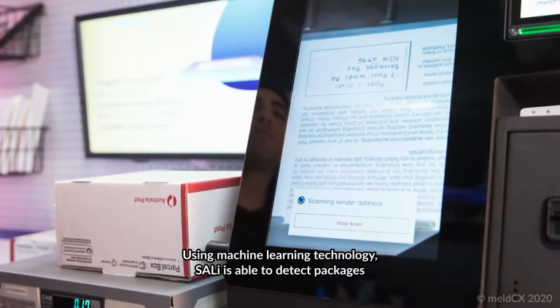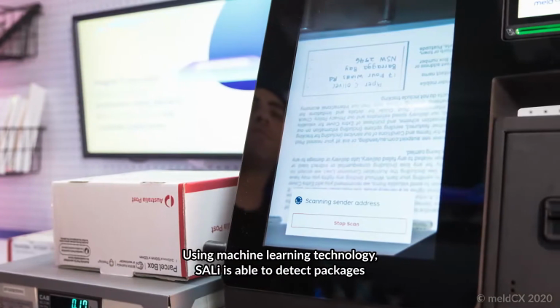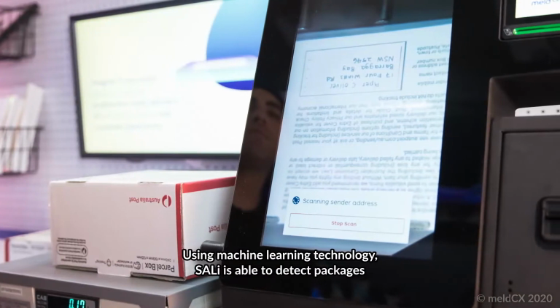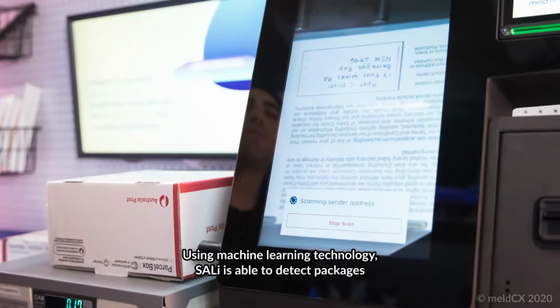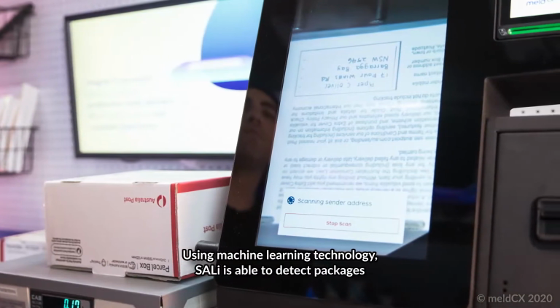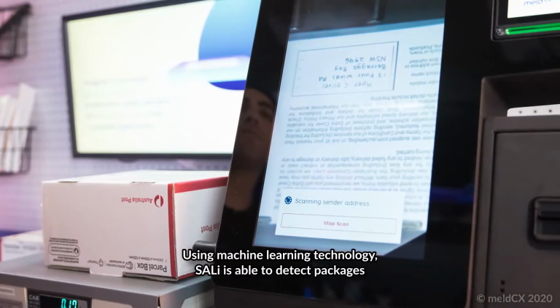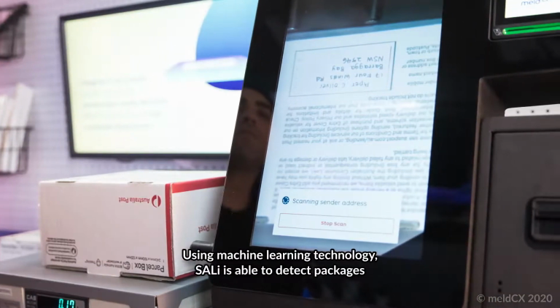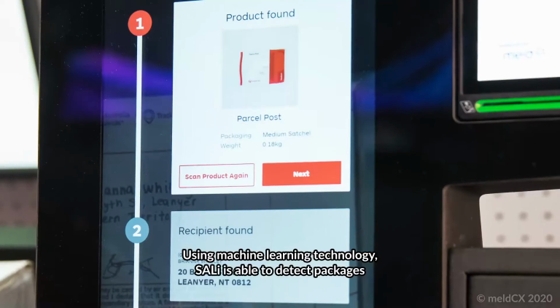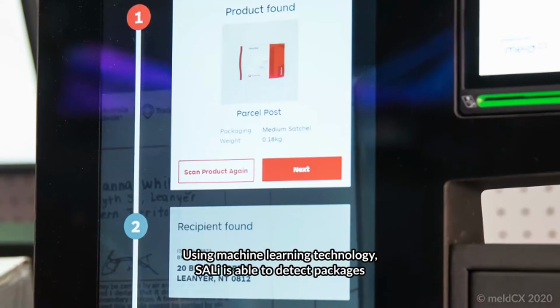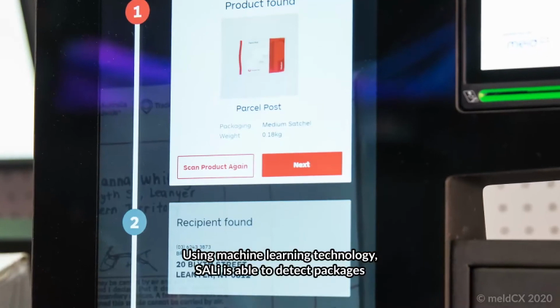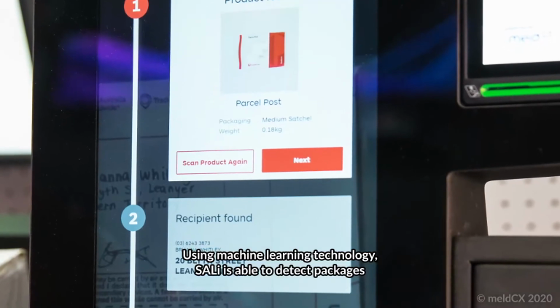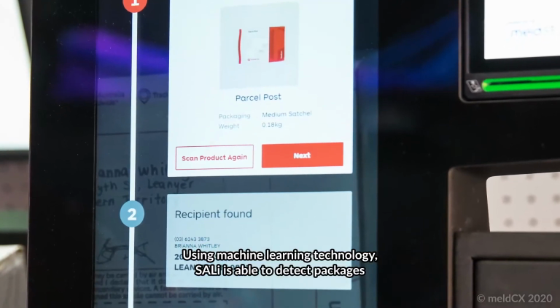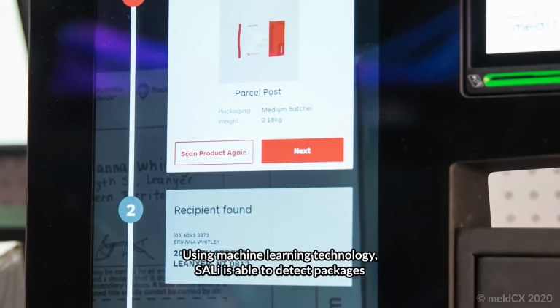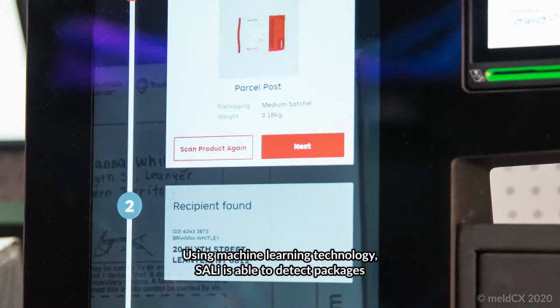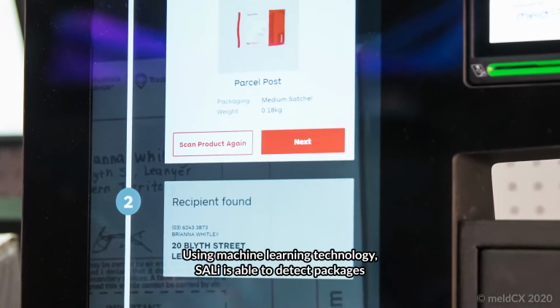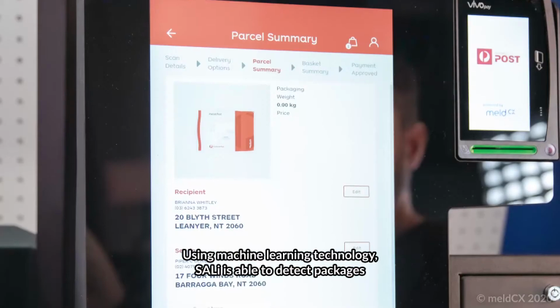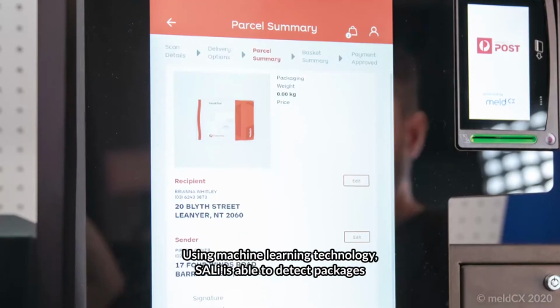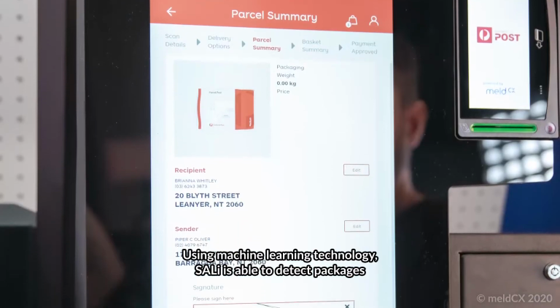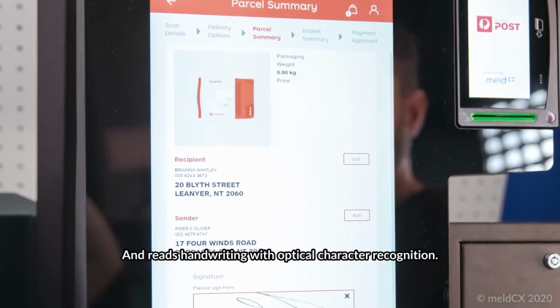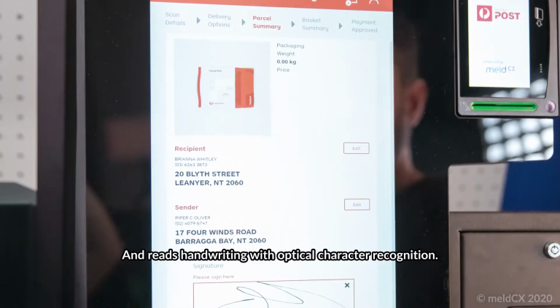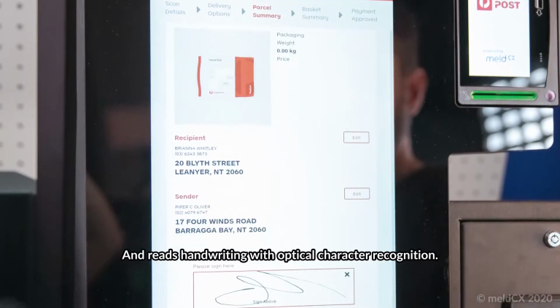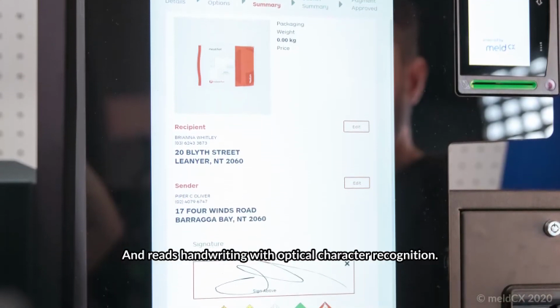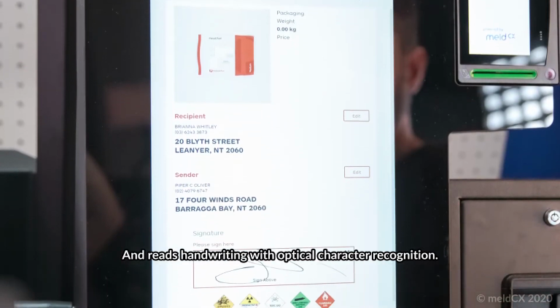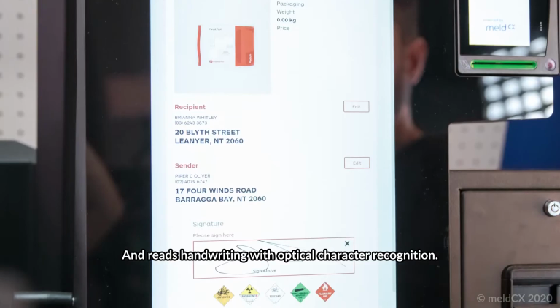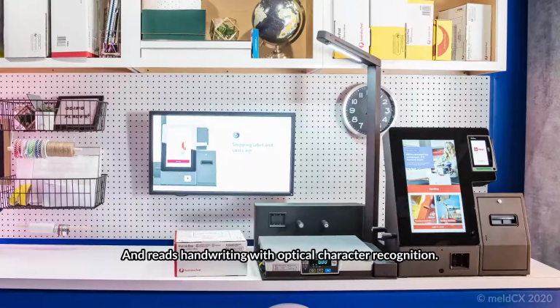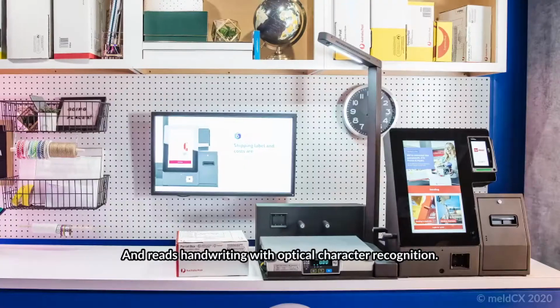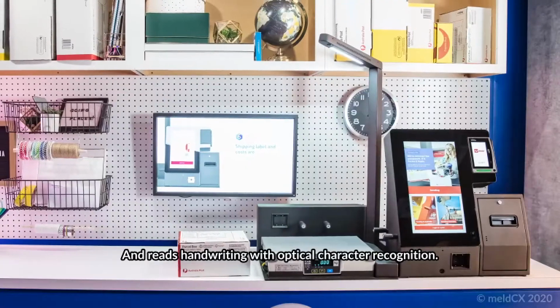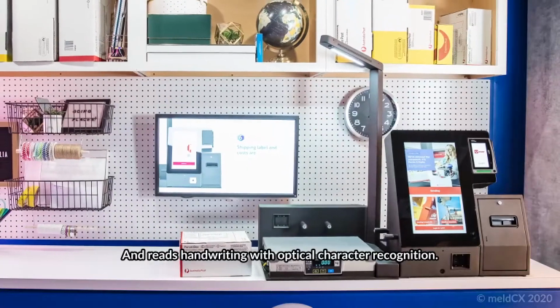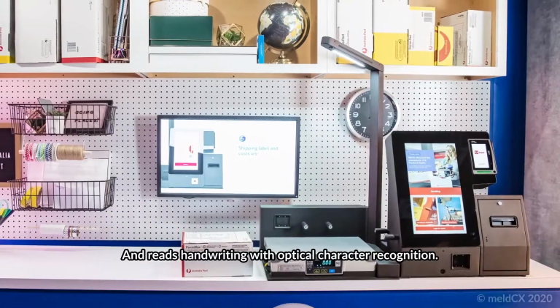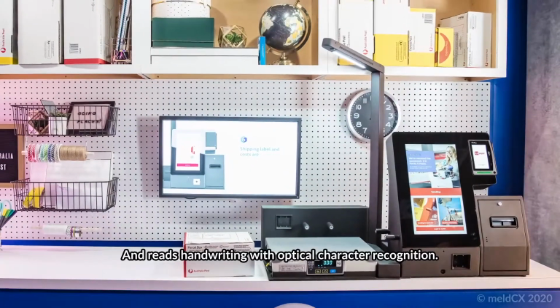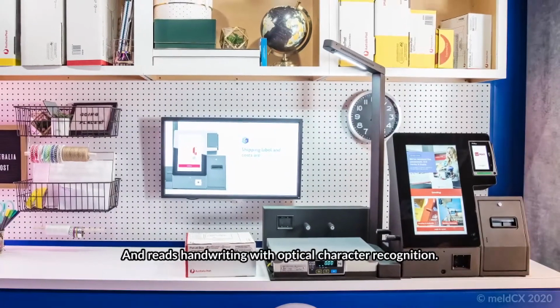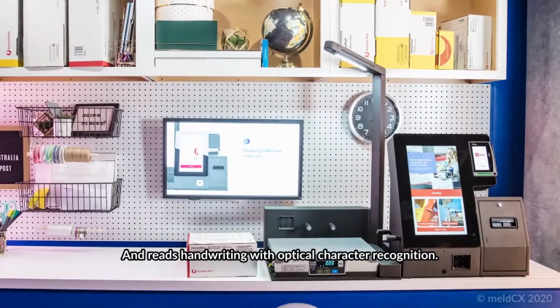Using machine learning technology, SALI is able to detect packages and reads handwriting with optical character recognition.